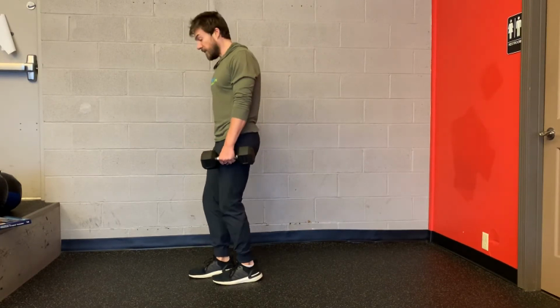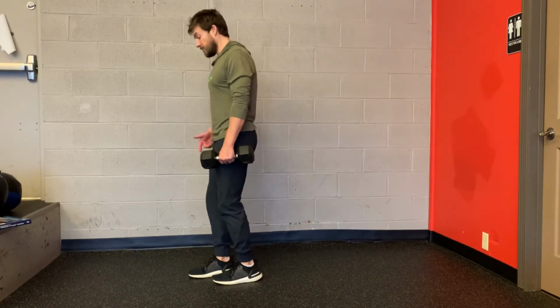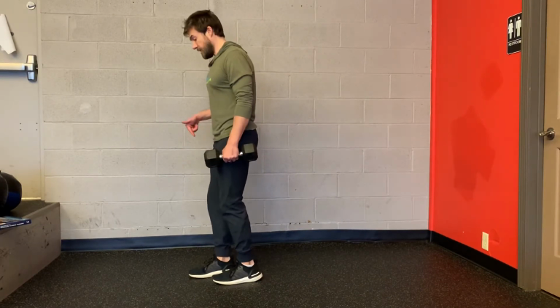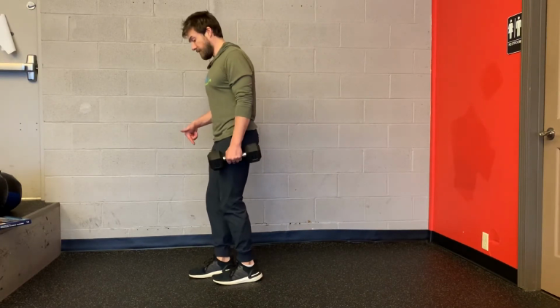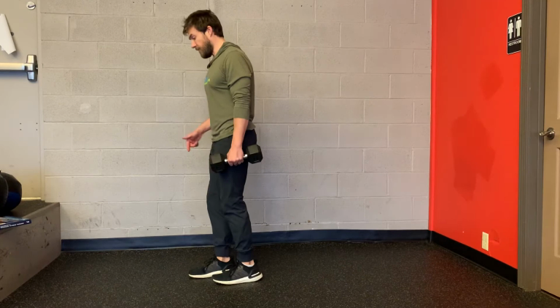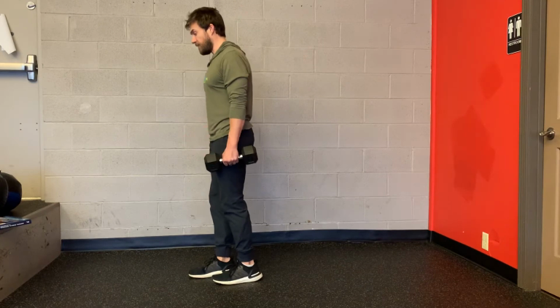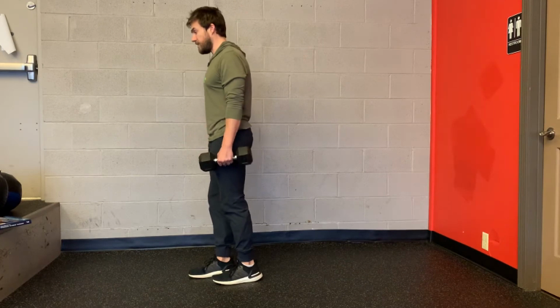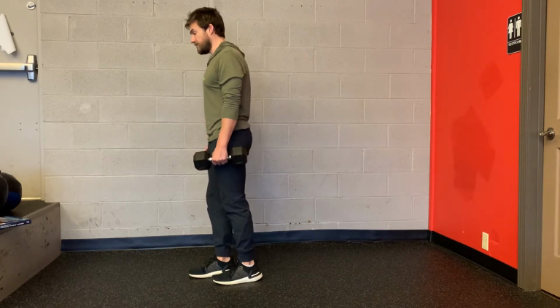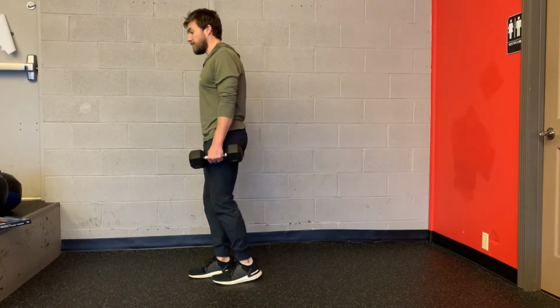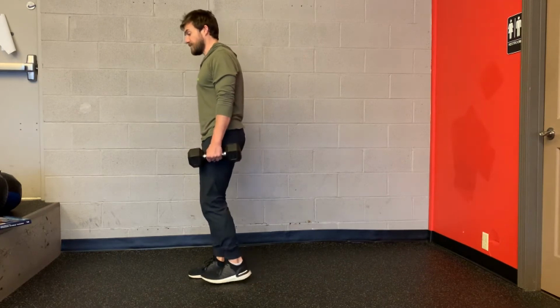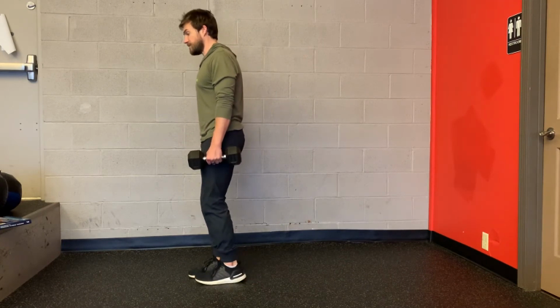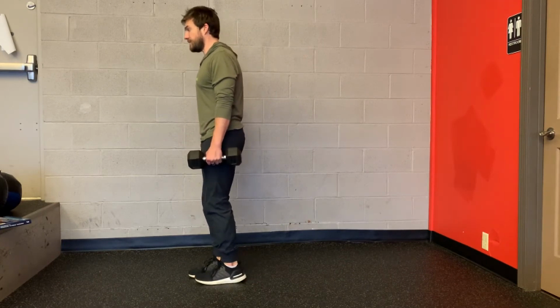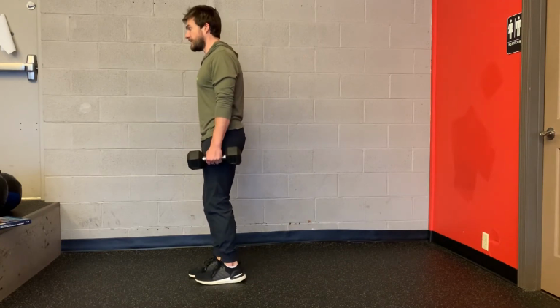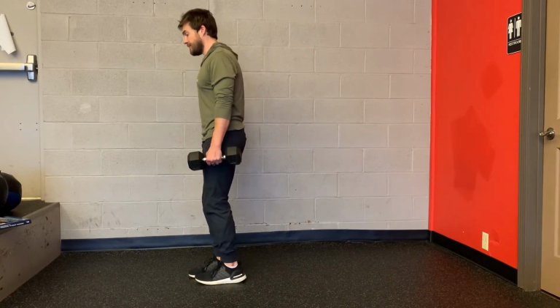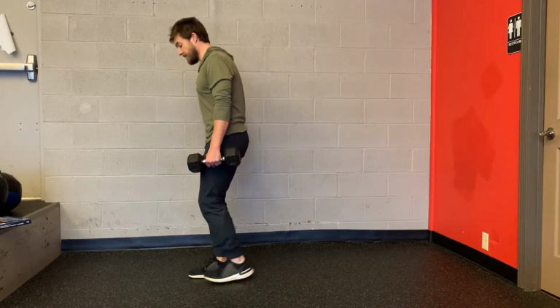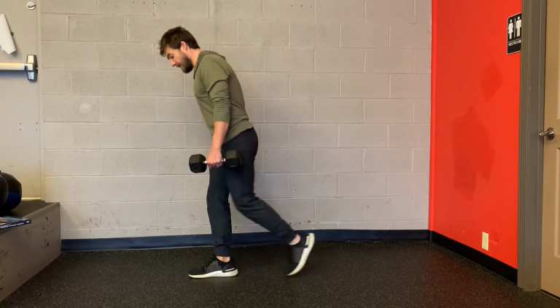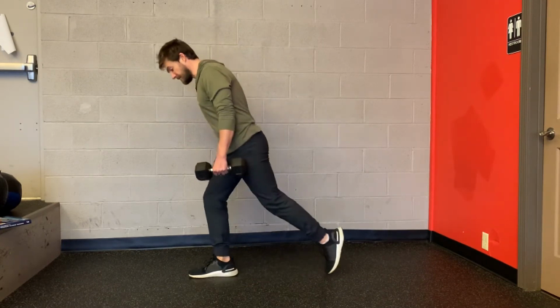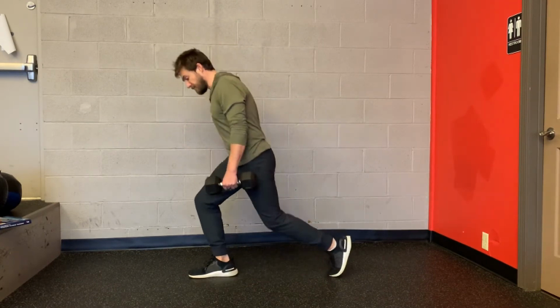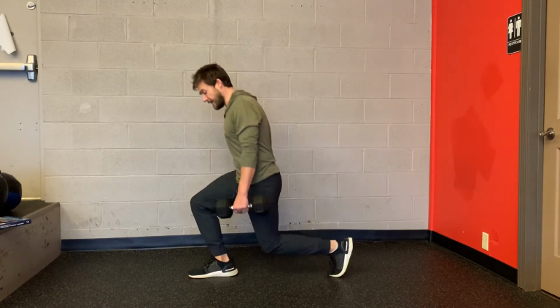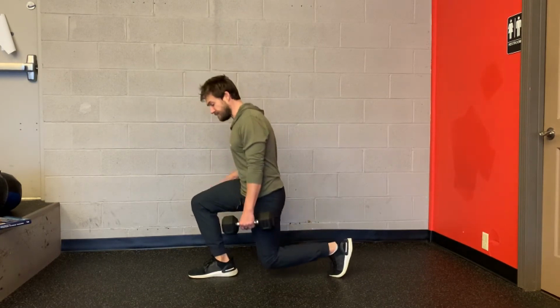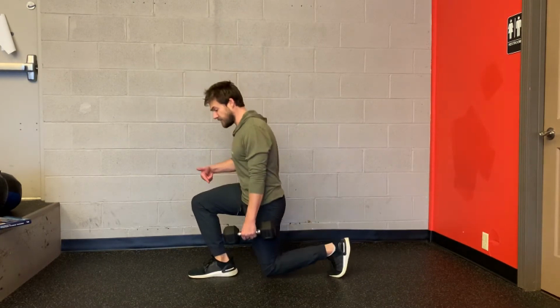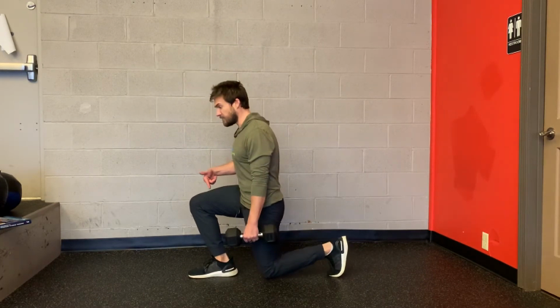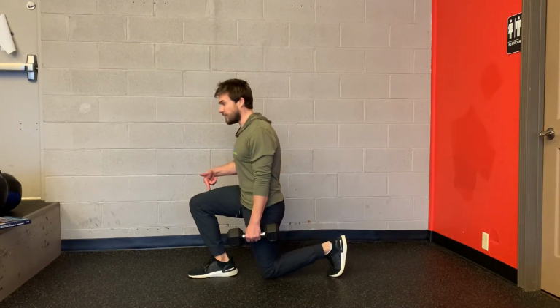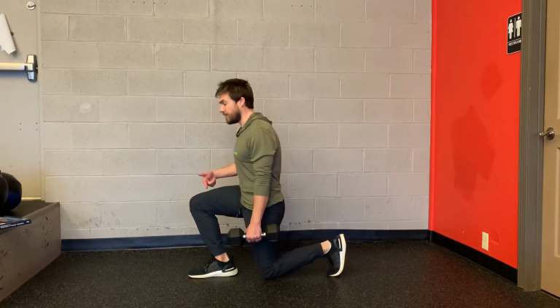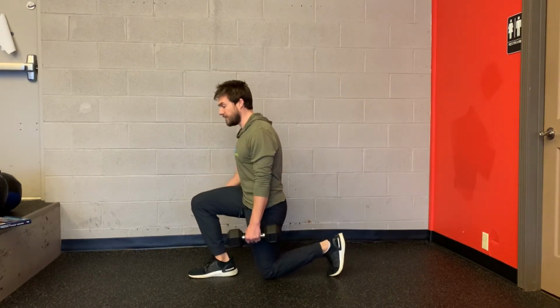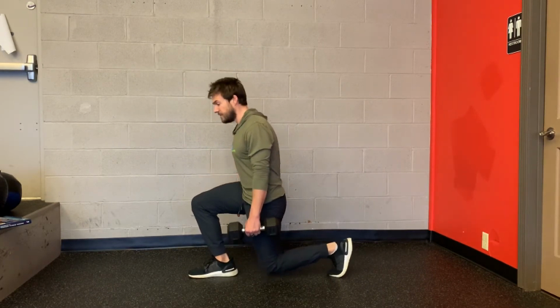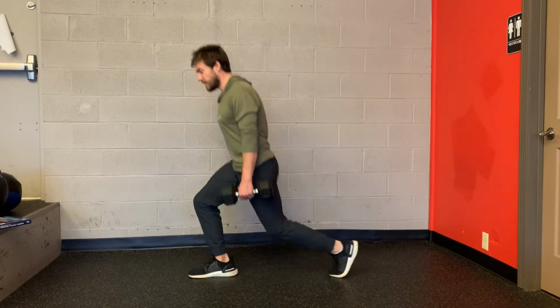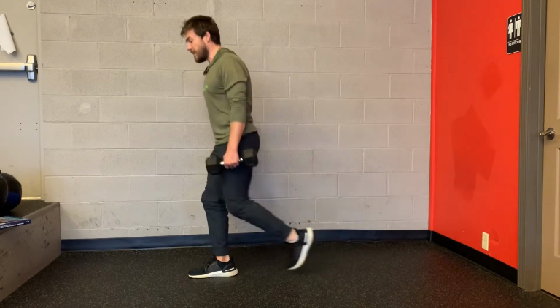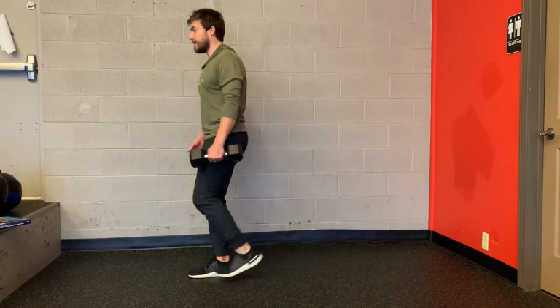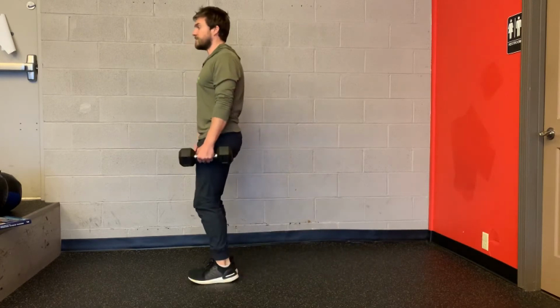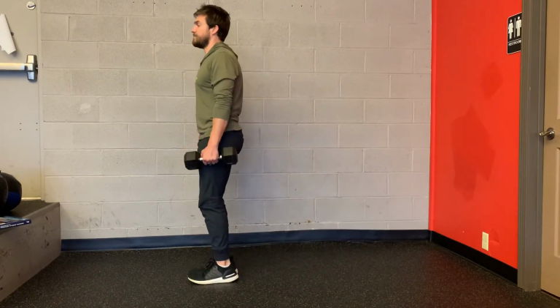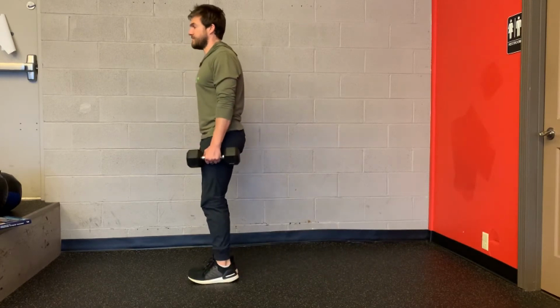Starting position is feet together. I keep my front foot heel planted, step back, keep the front foot heel down, and come back up to the start position.